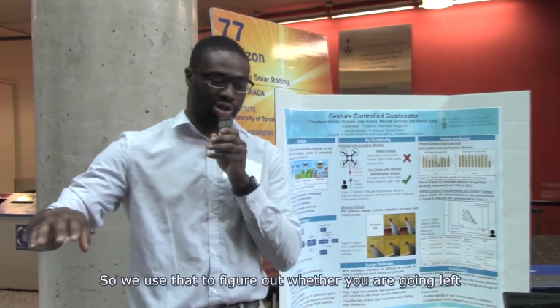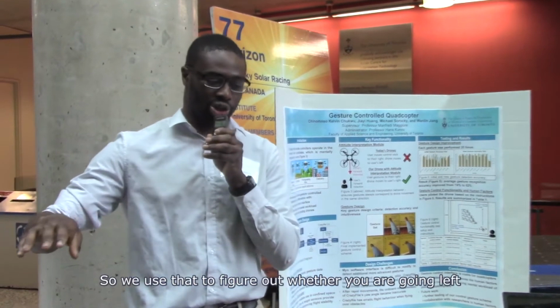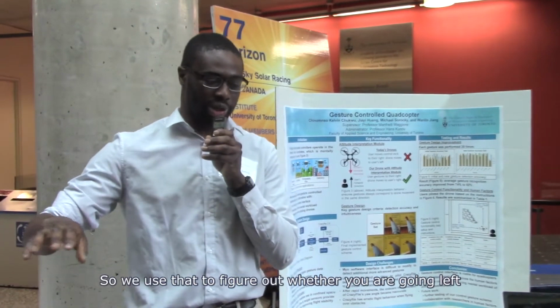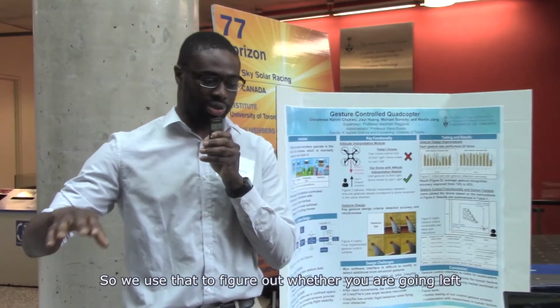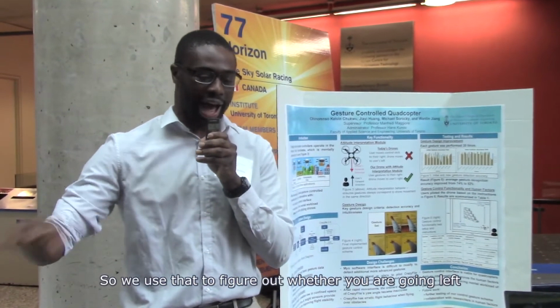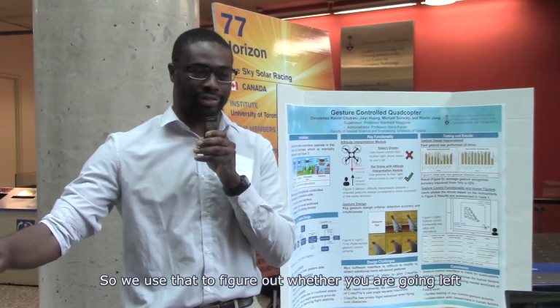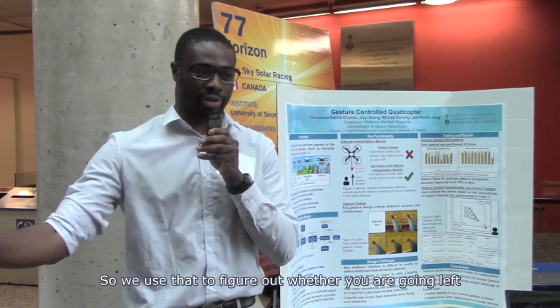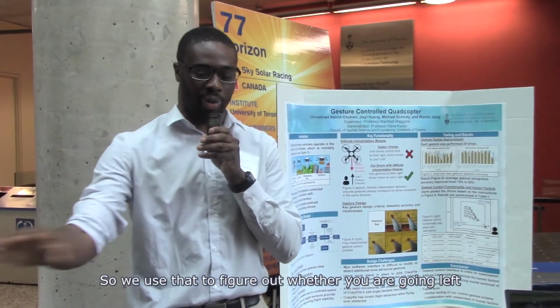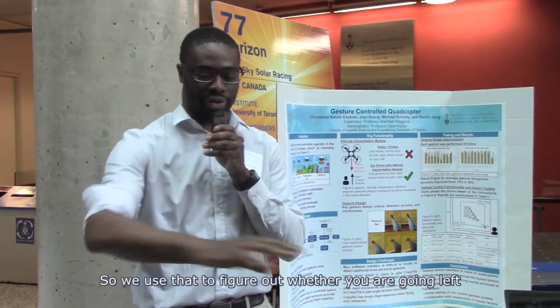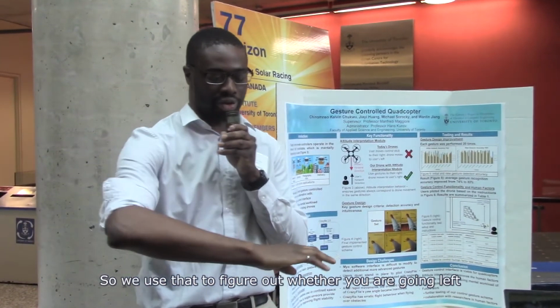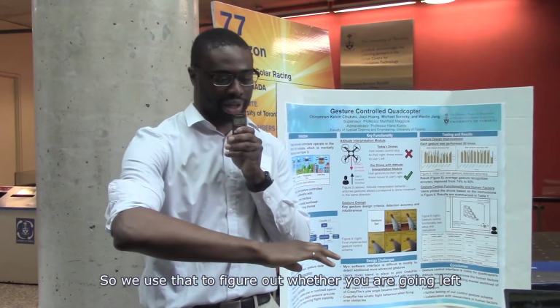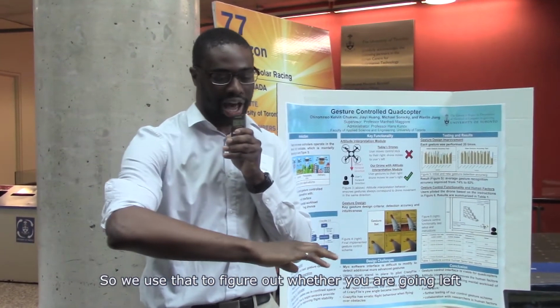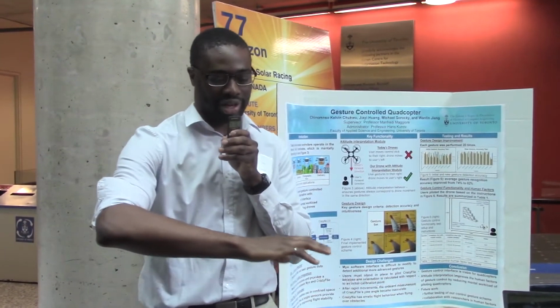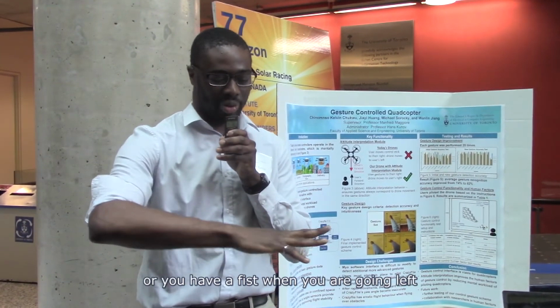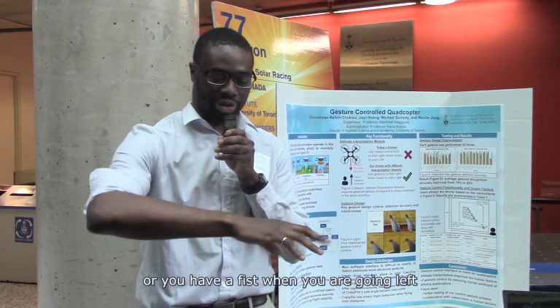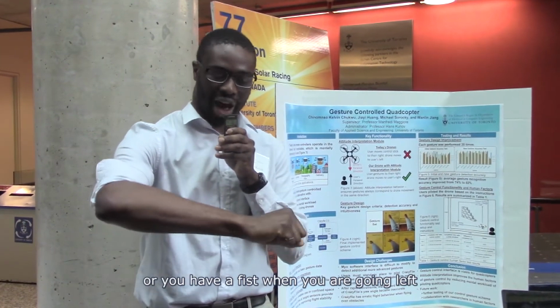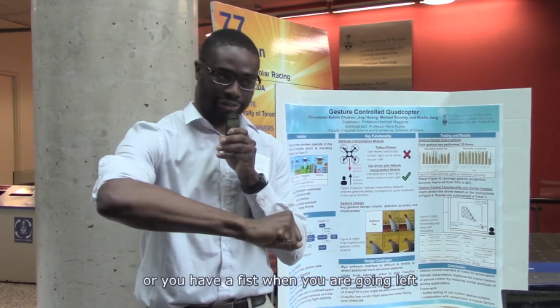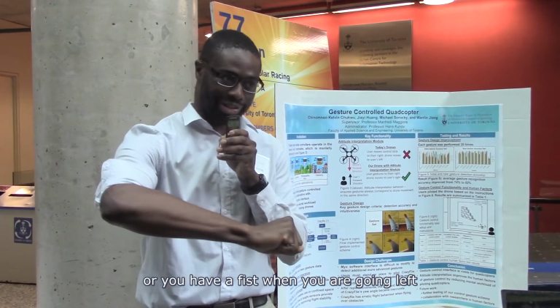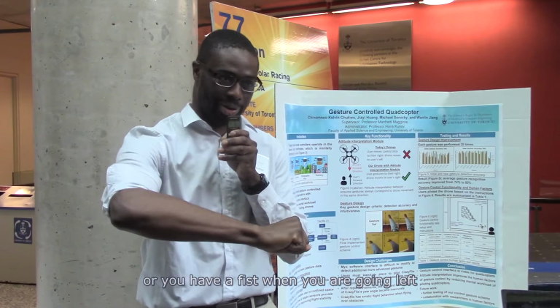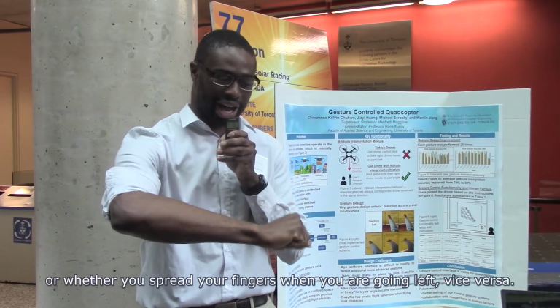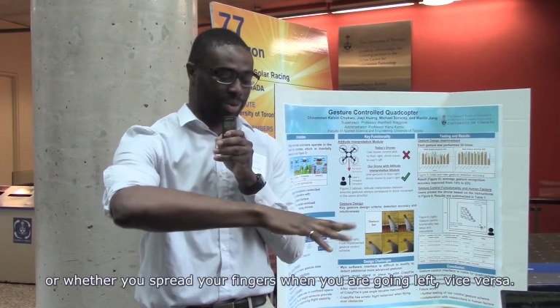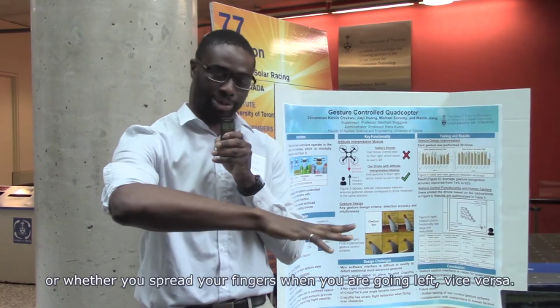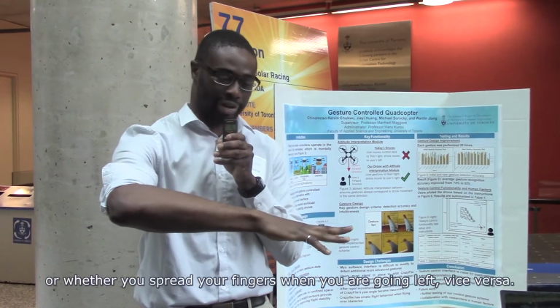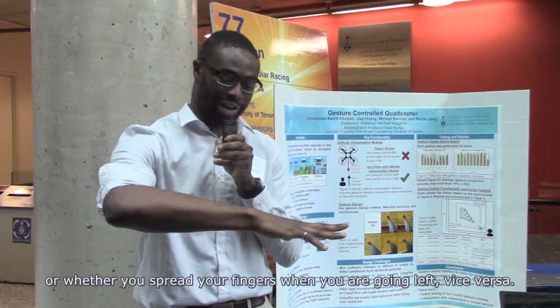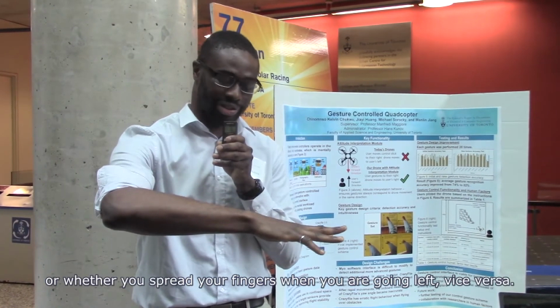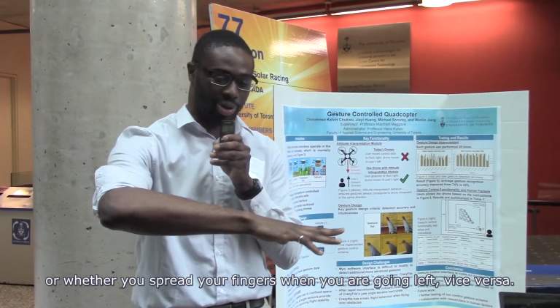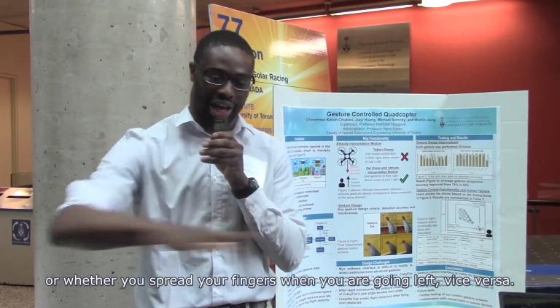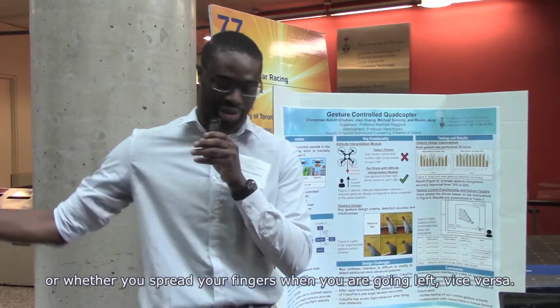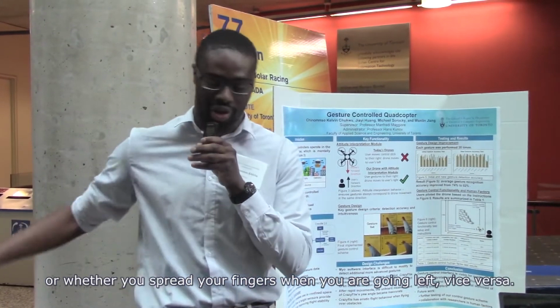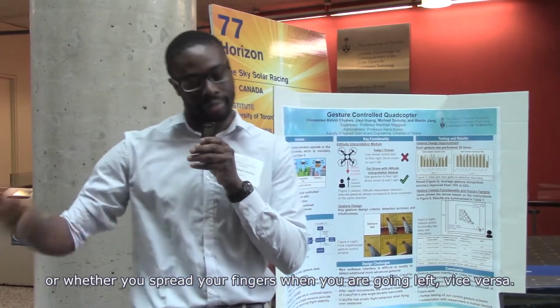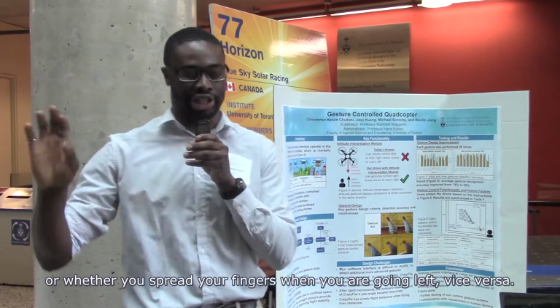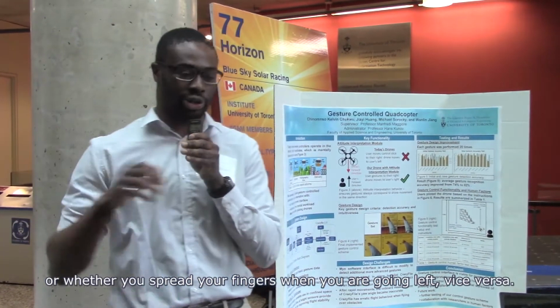So we use that to figure out whether you're going left, whether you have a fist and you're going left, whether you just have your fingers and you're going left, and vice versa.